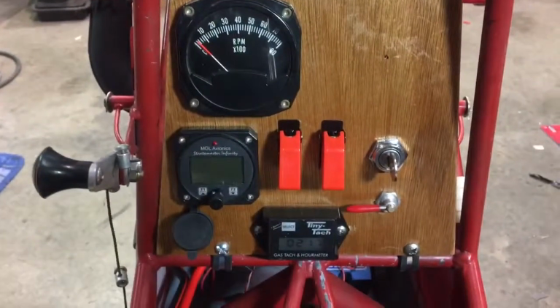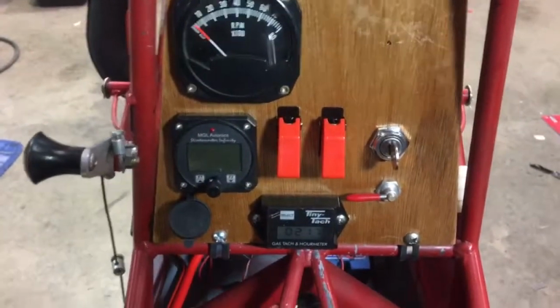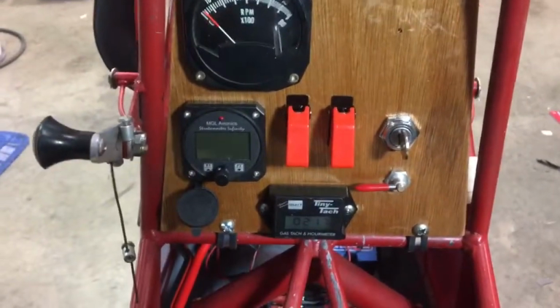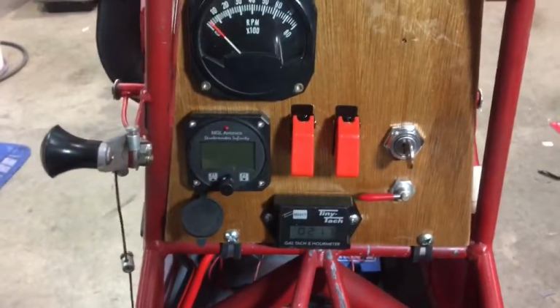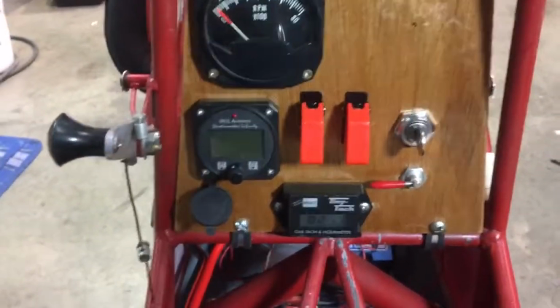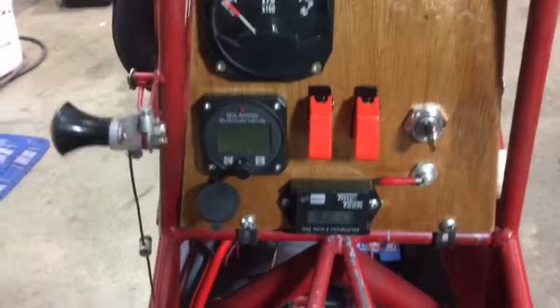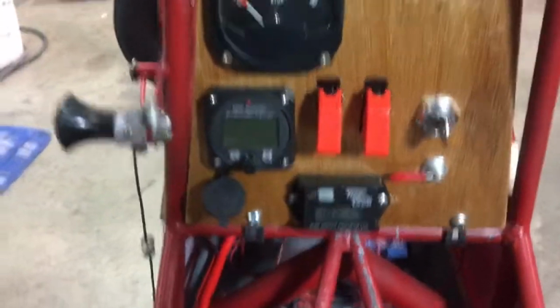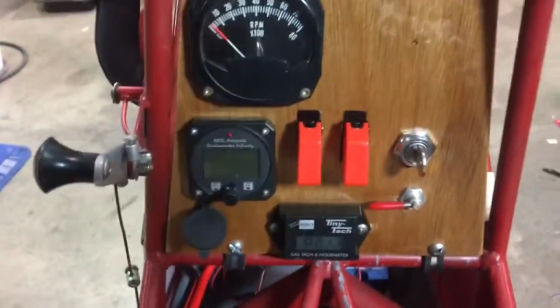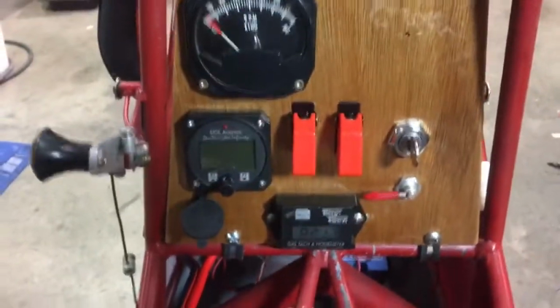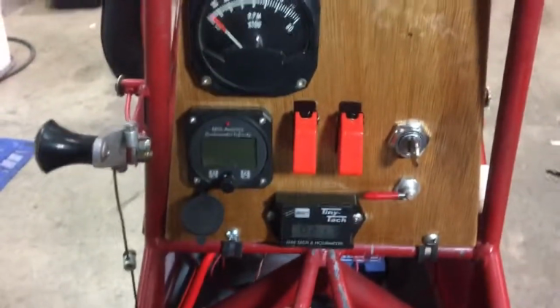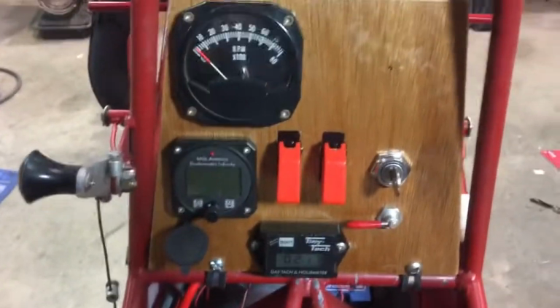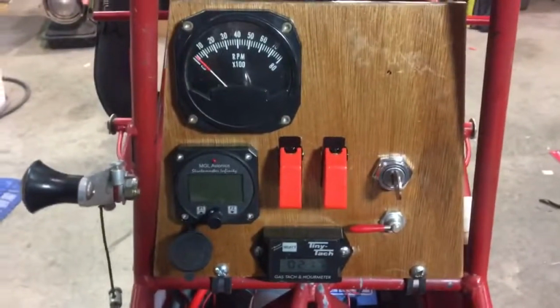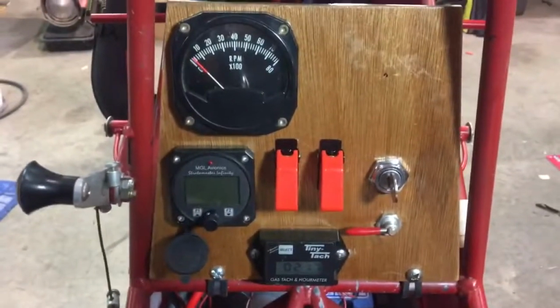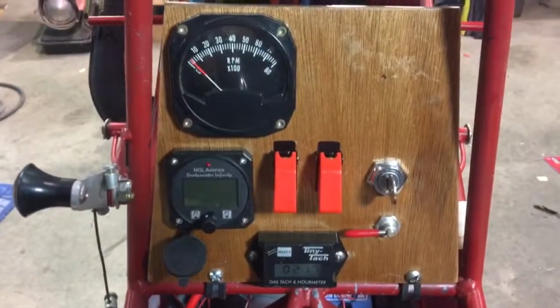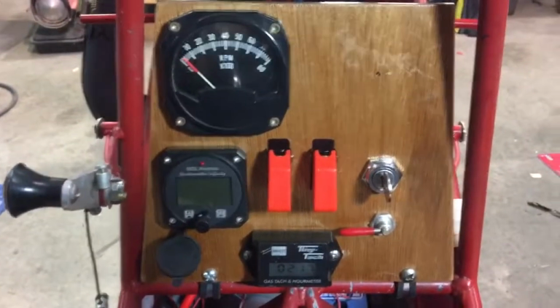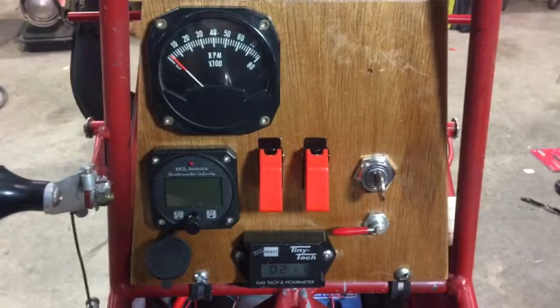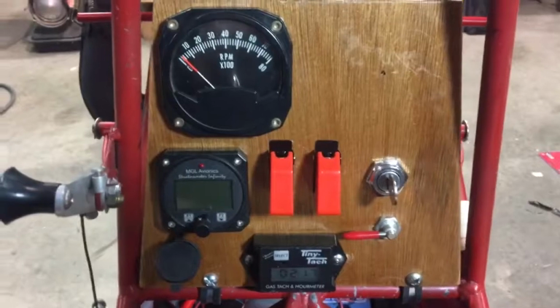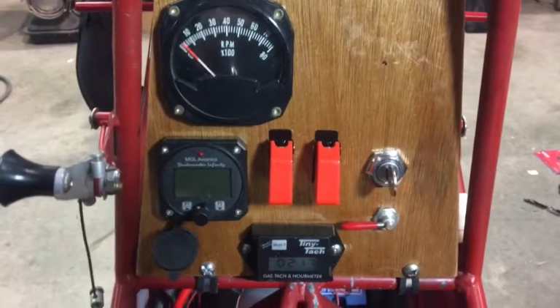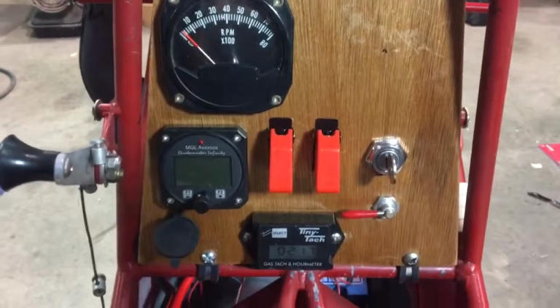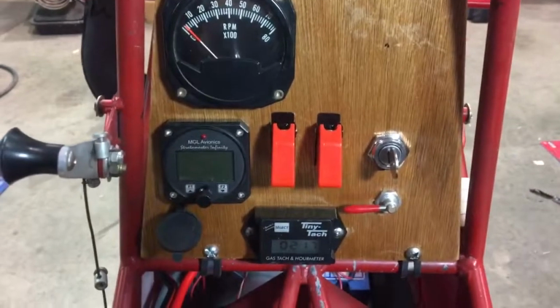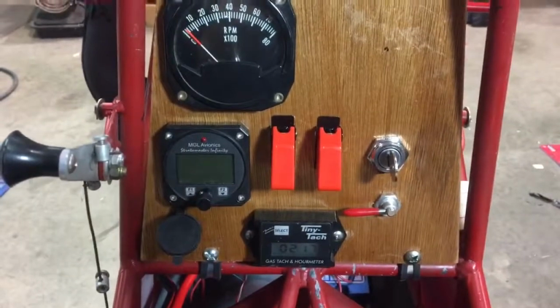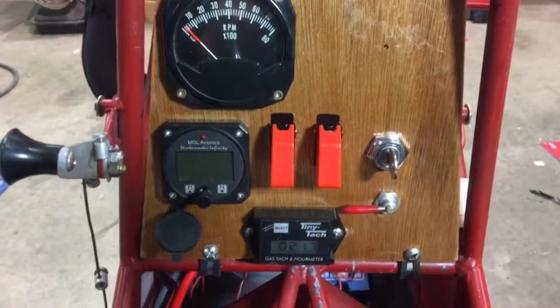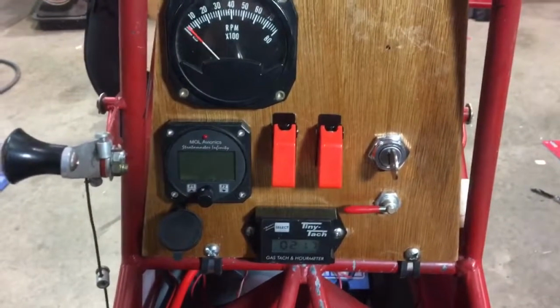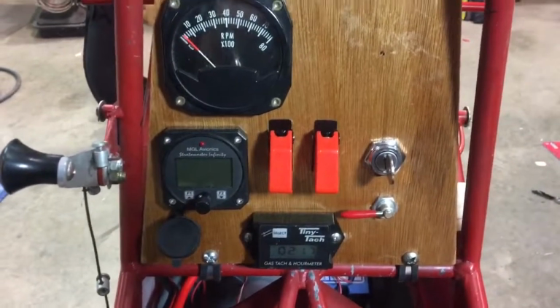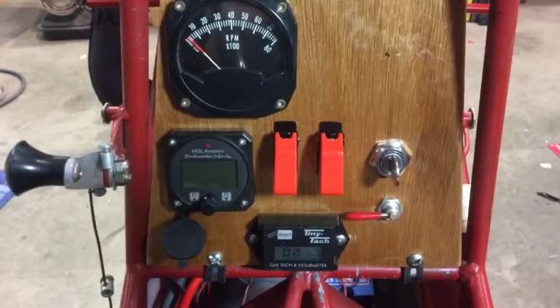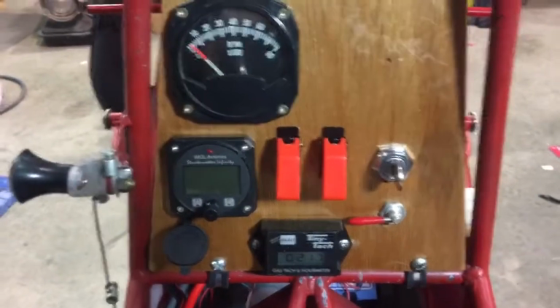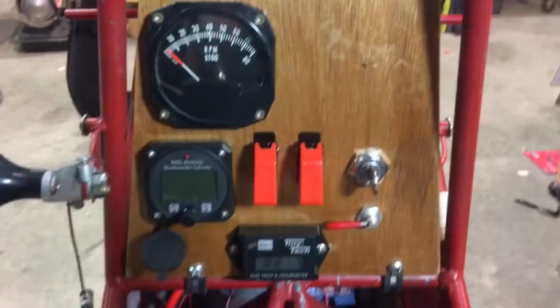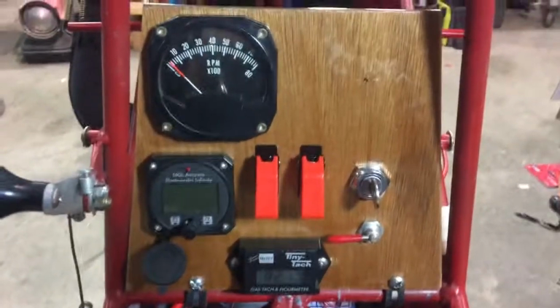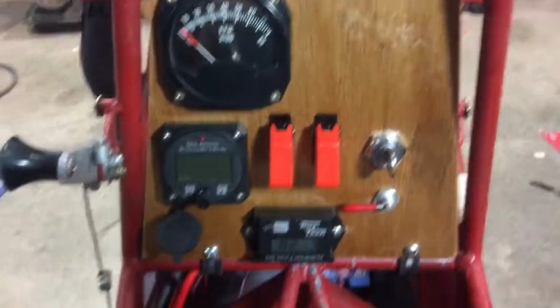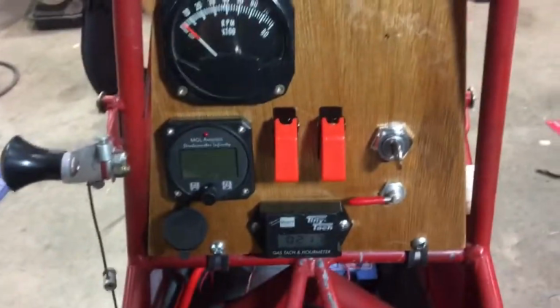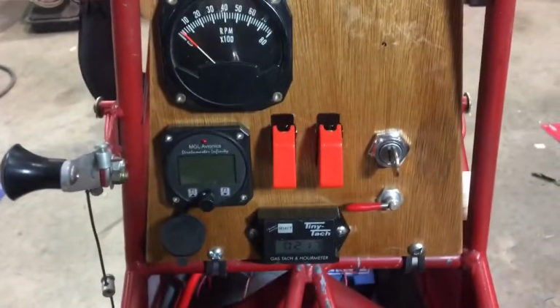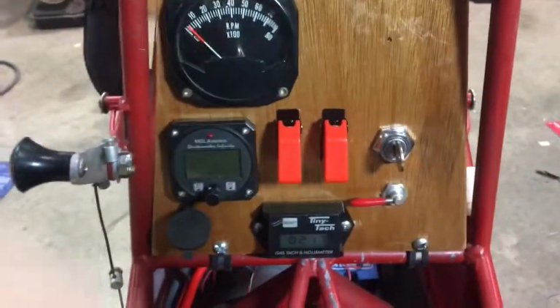Okay guys, I've got some pretty good news. I've worked for the last two days on making a new instrument panel.